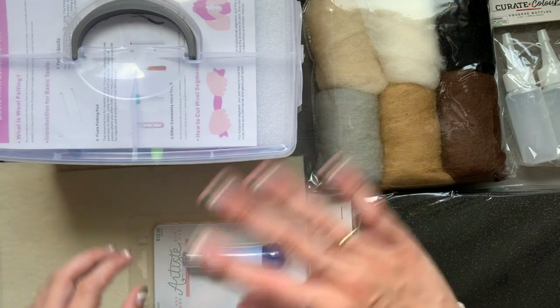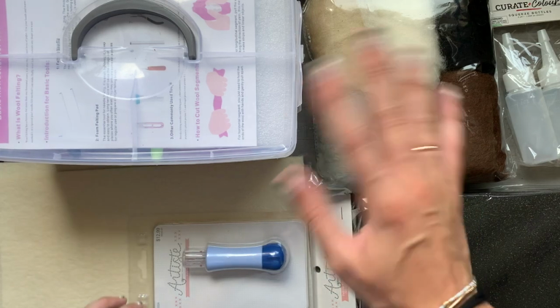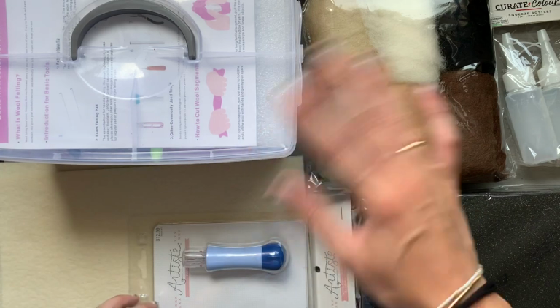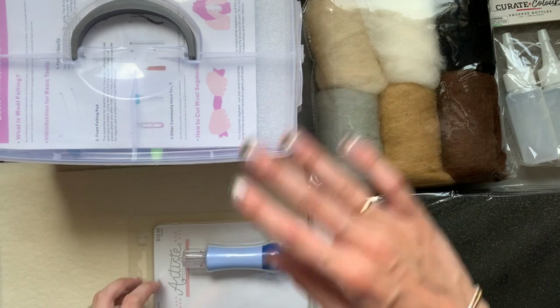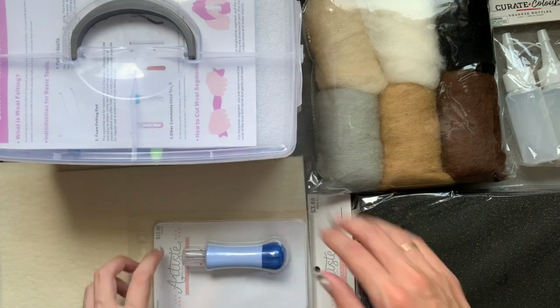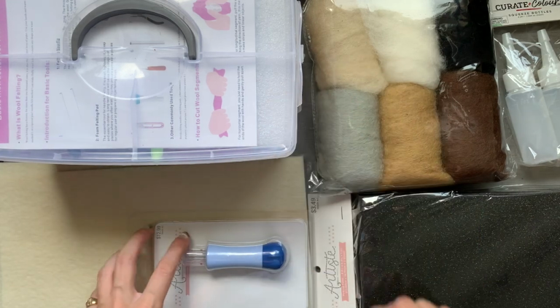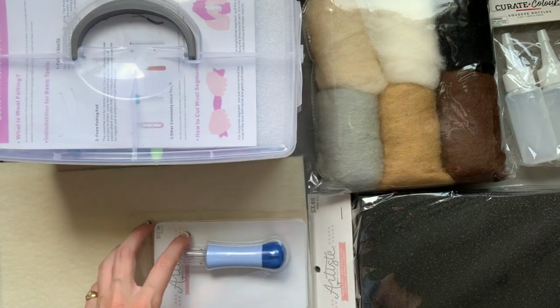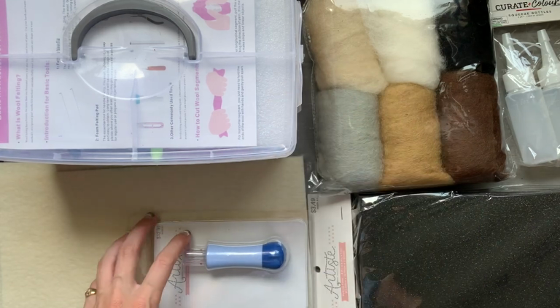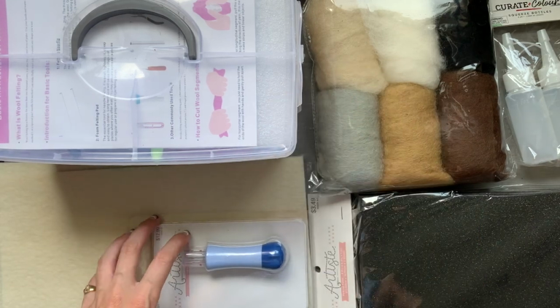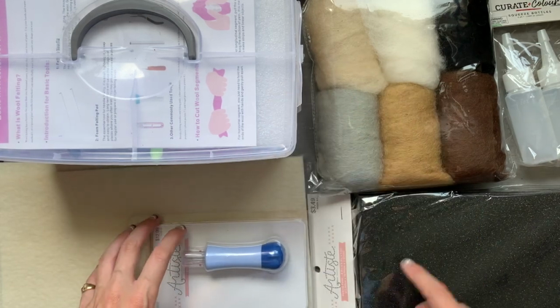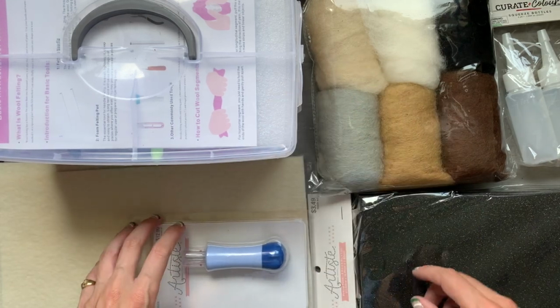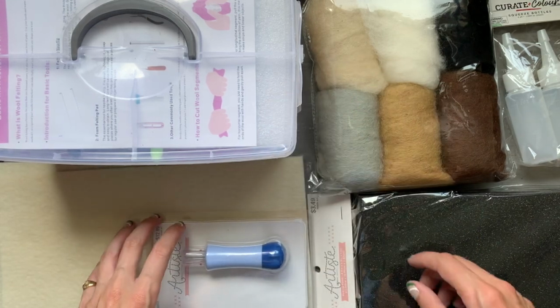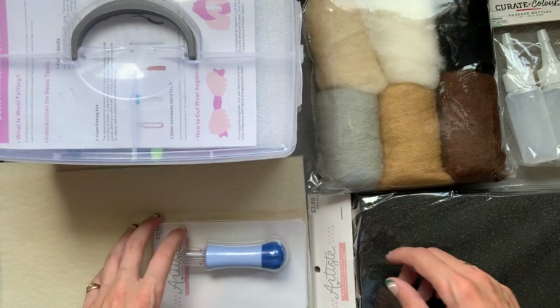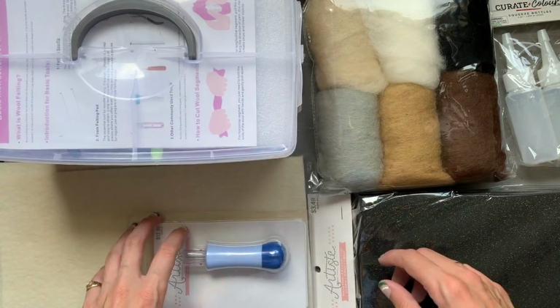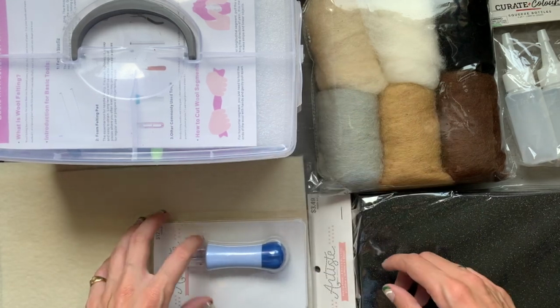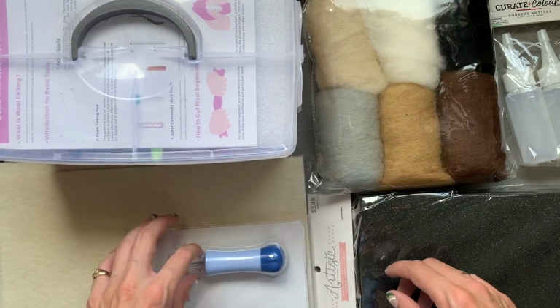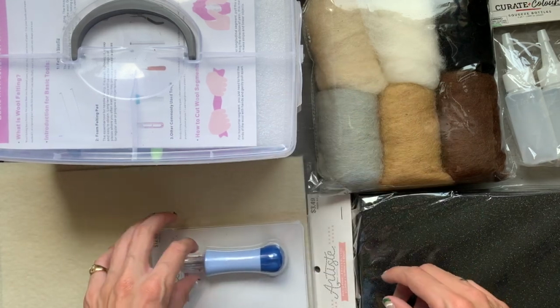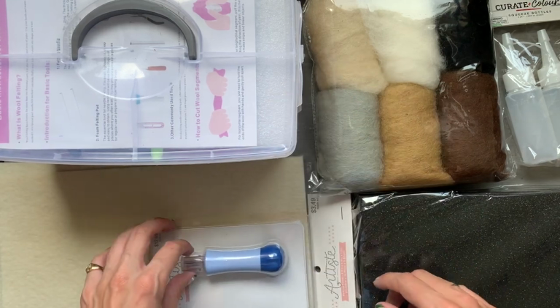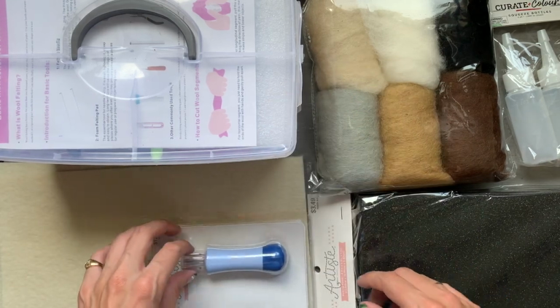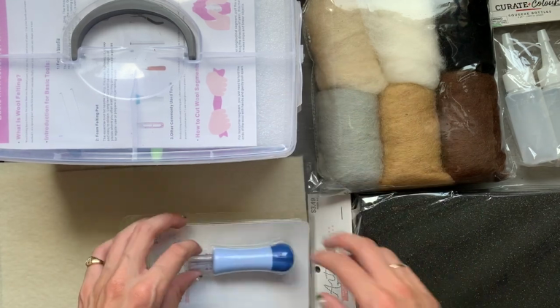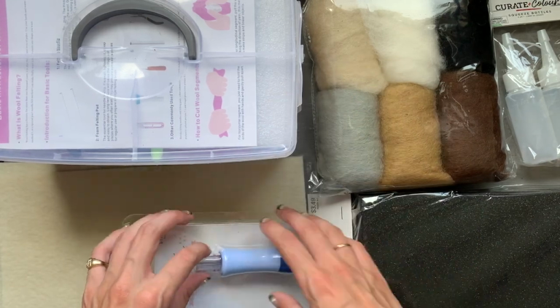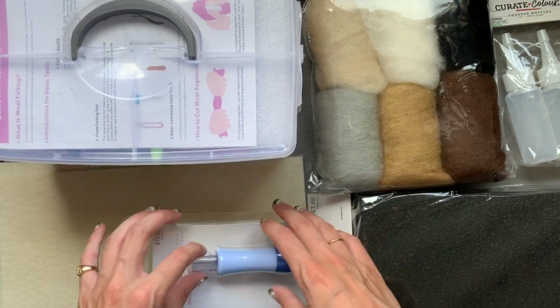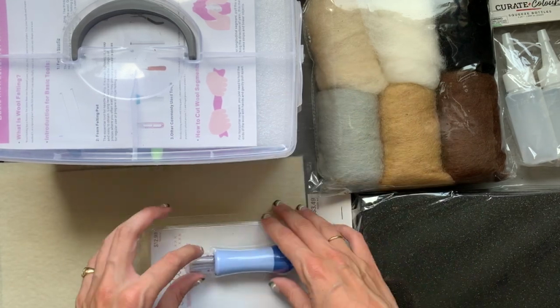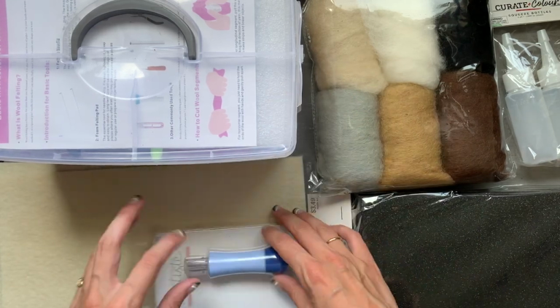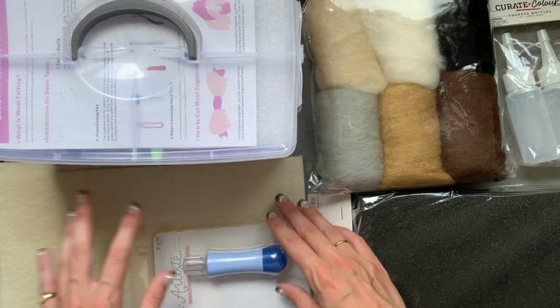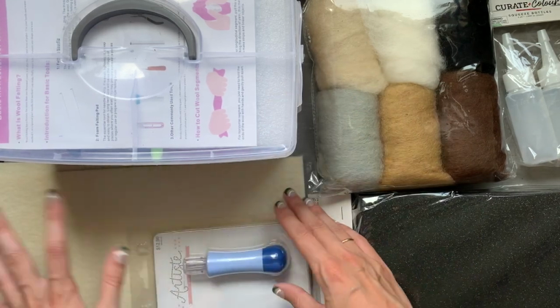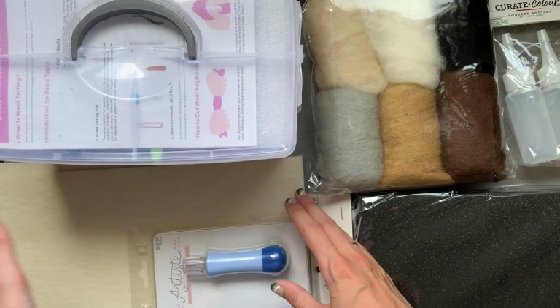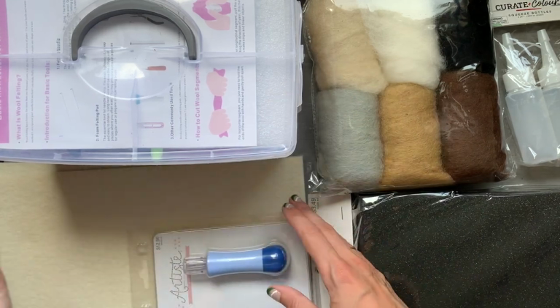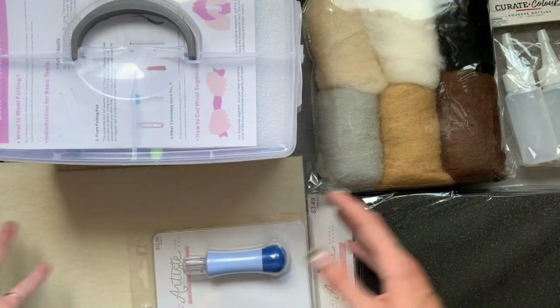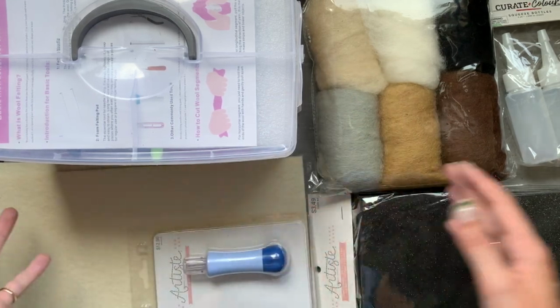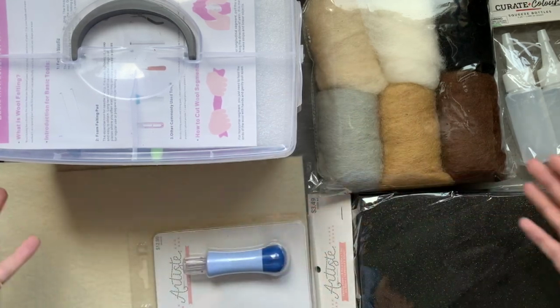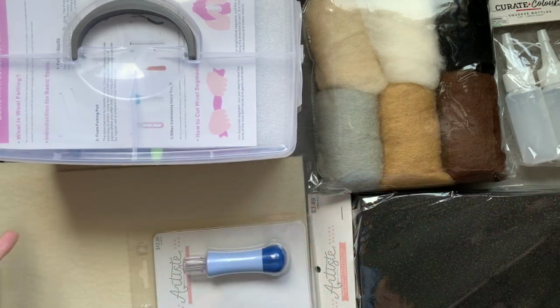Hello, hello, Crafty Crandall fam. In today's video, I am going to attempt to paint with felt.